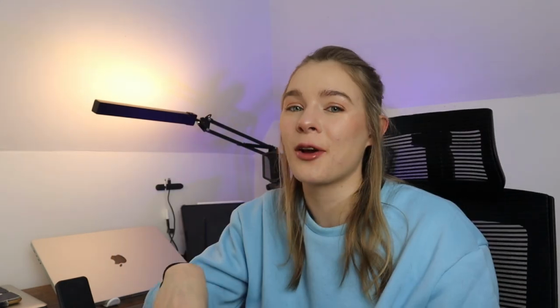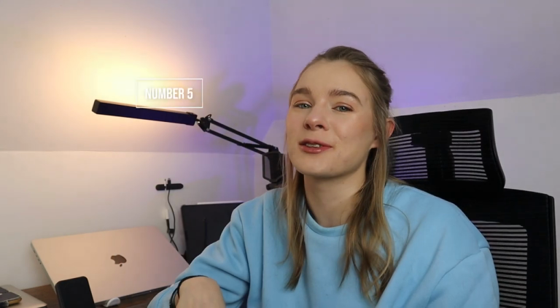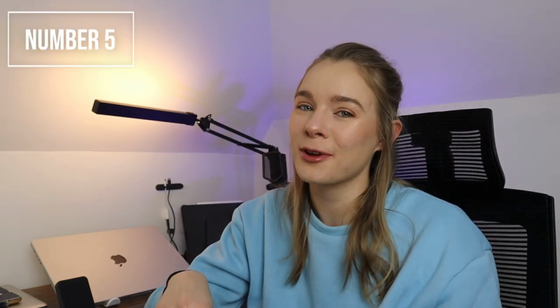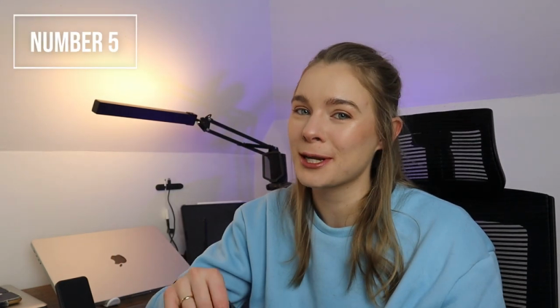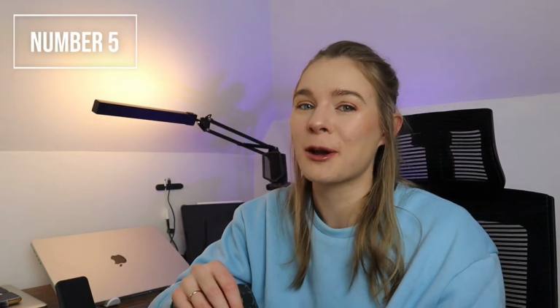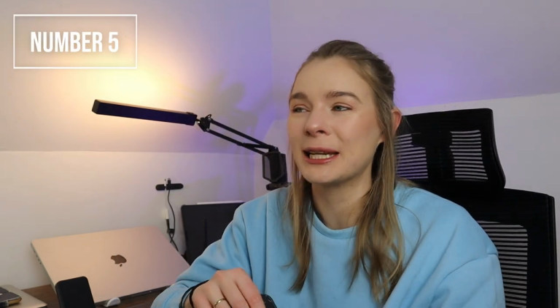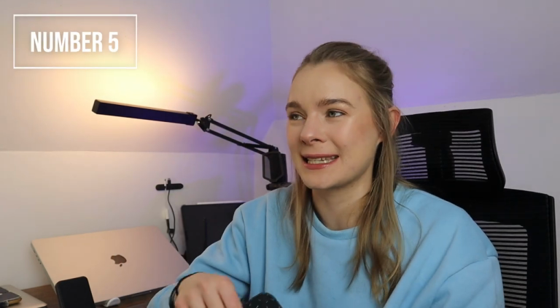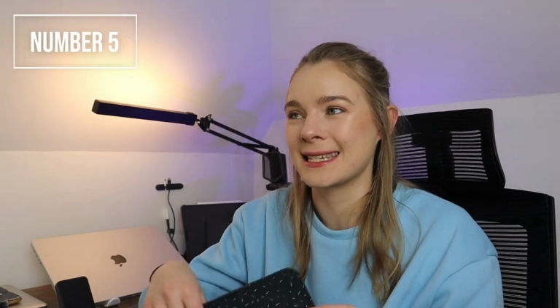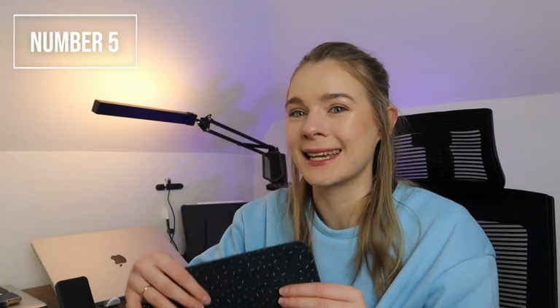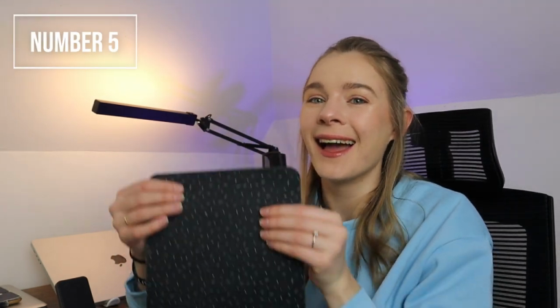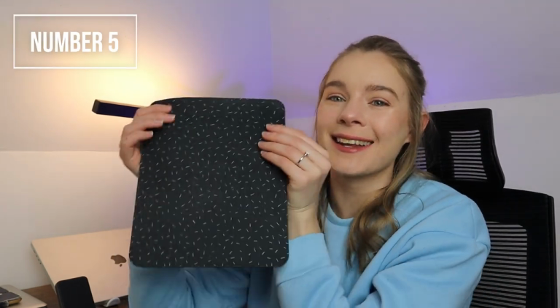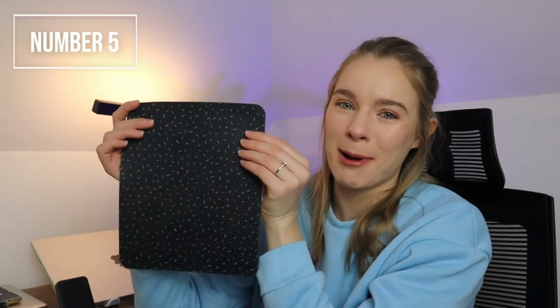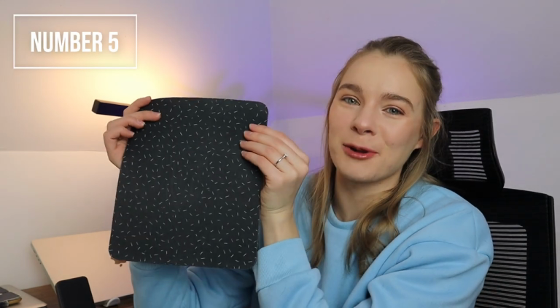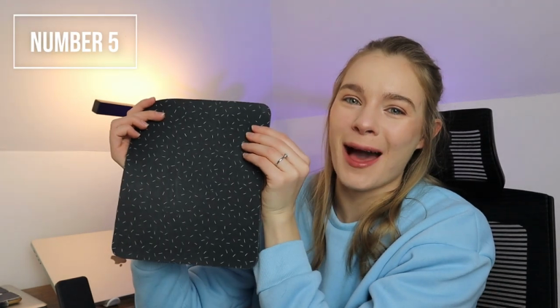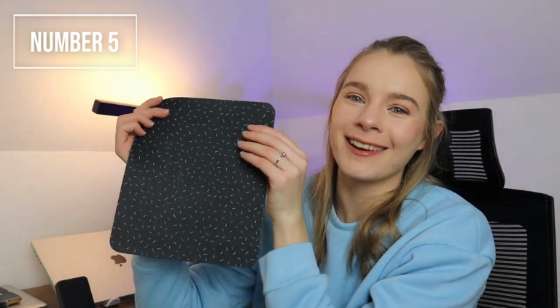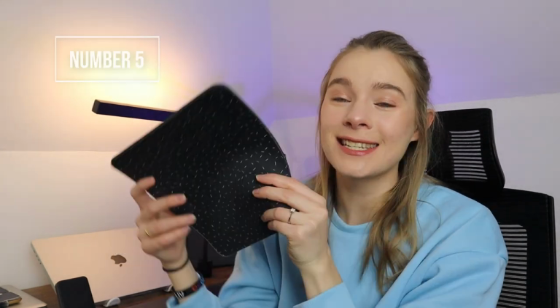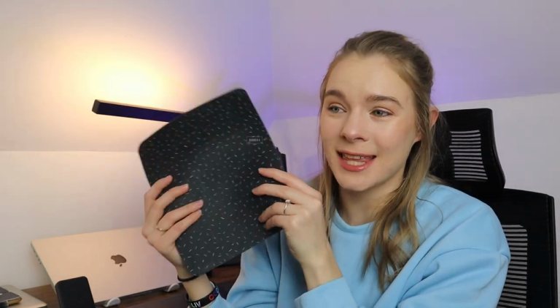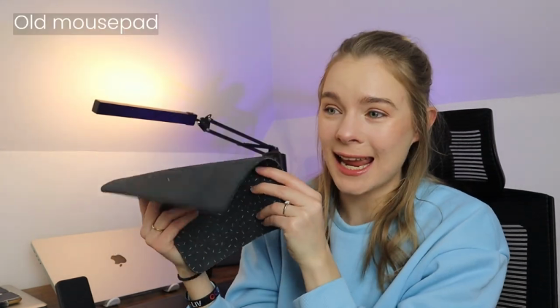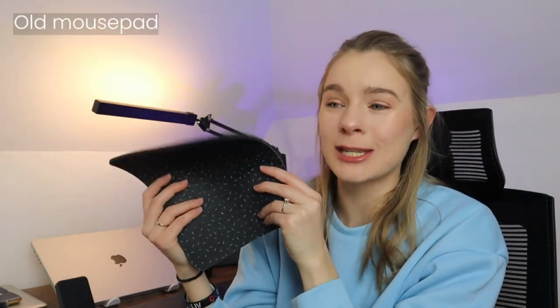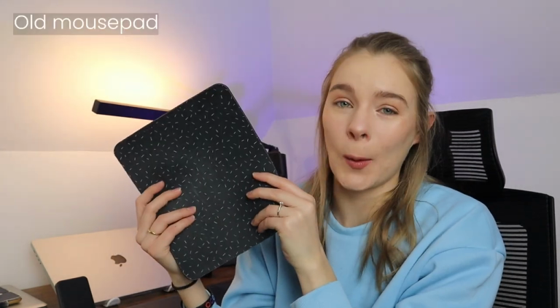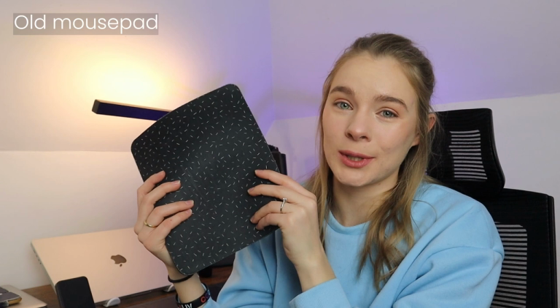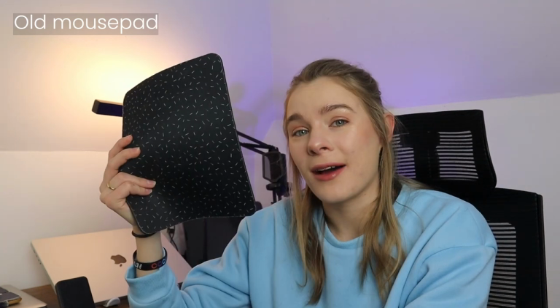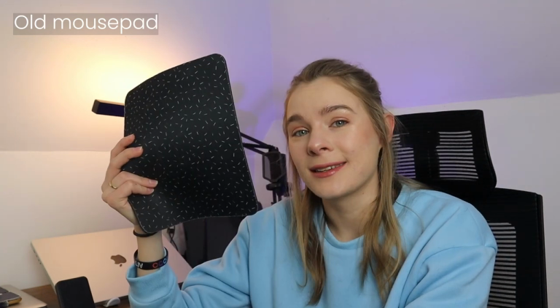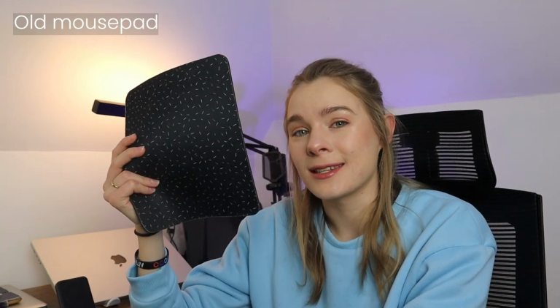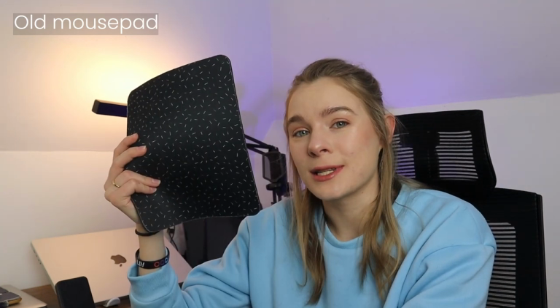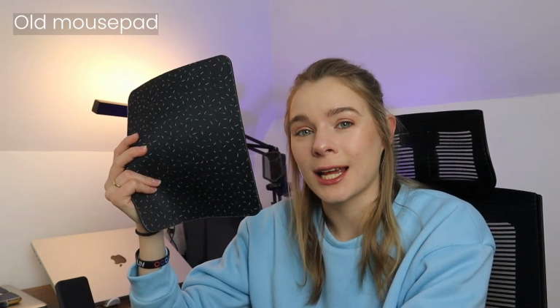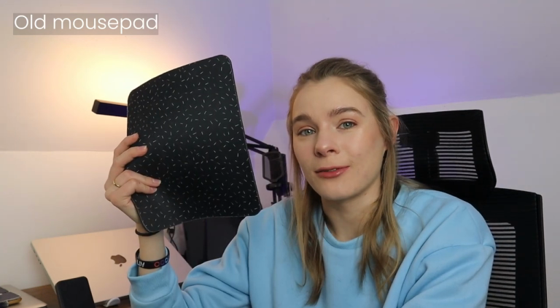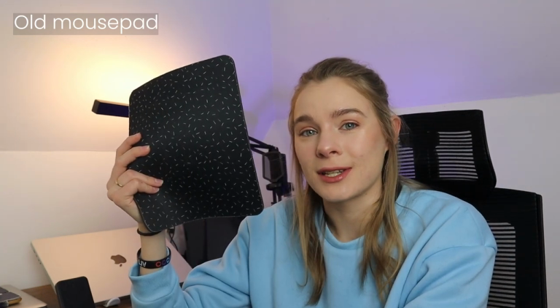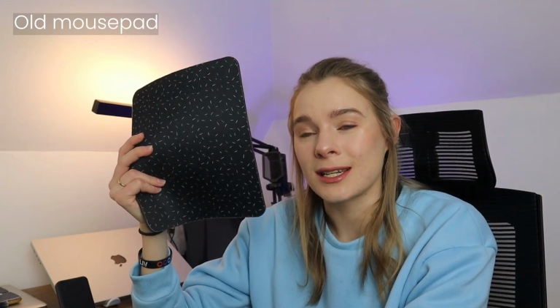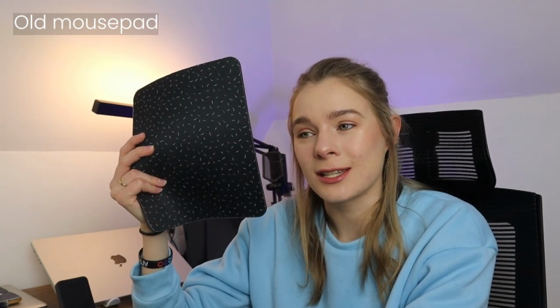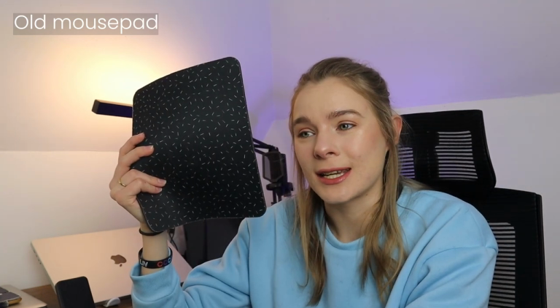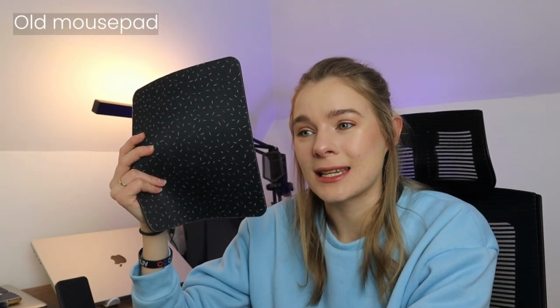The fifth one is a complete necessity, and it's my mouse pad. This thing is old — I've had it since I was at university. It's crazy.